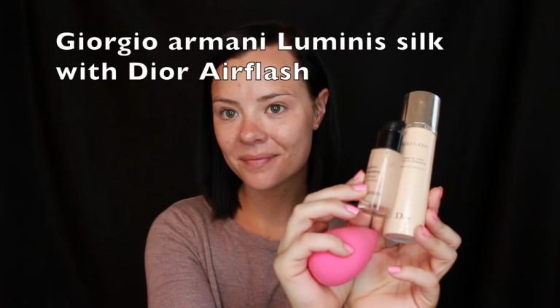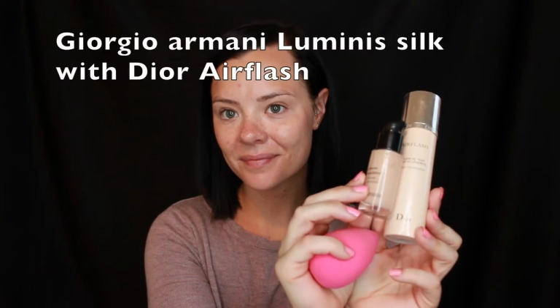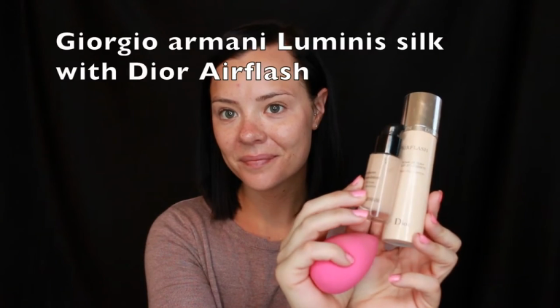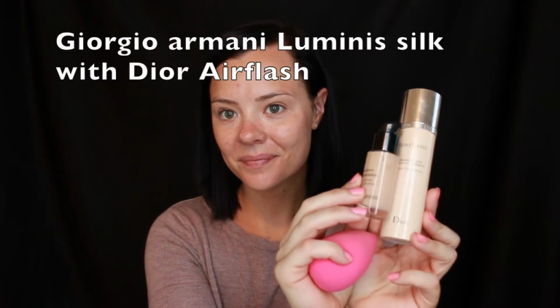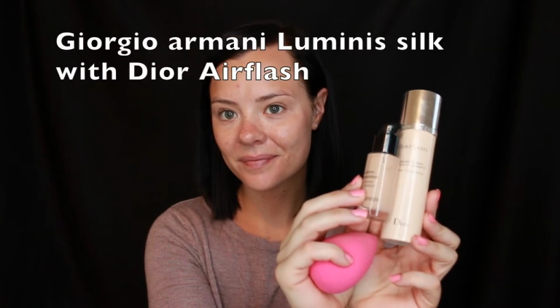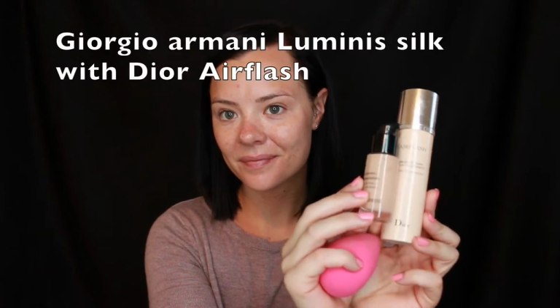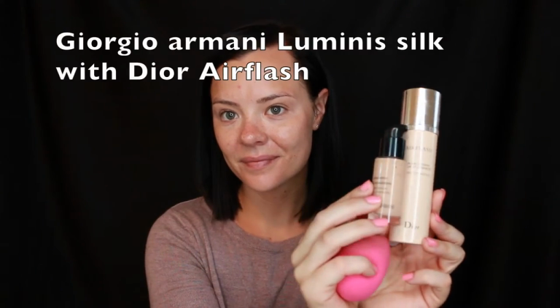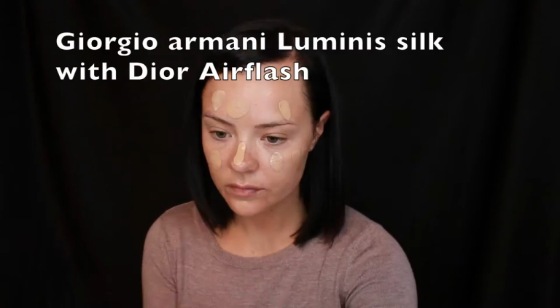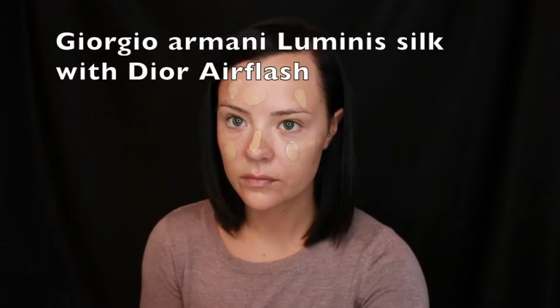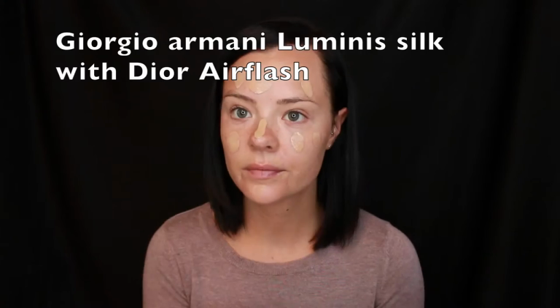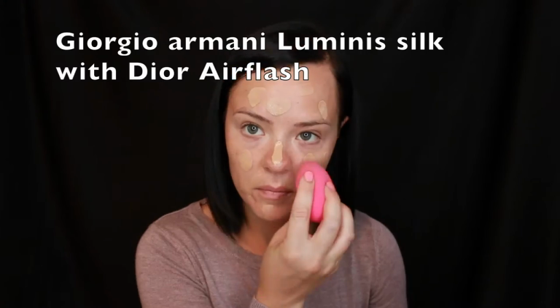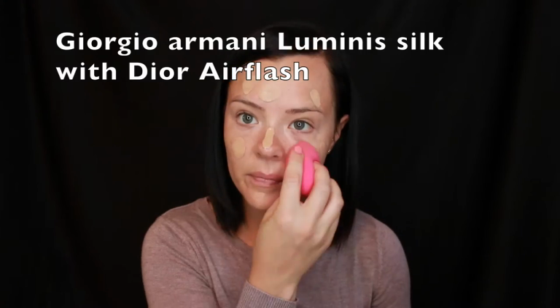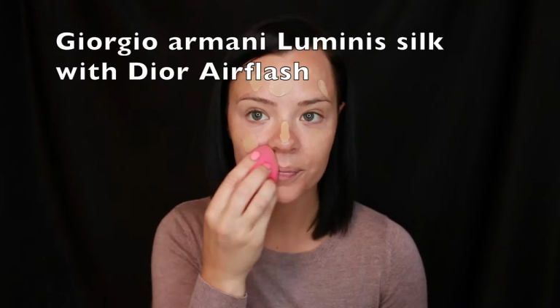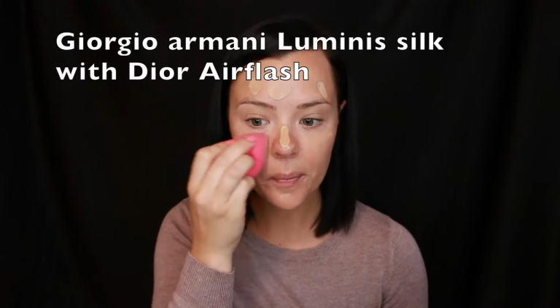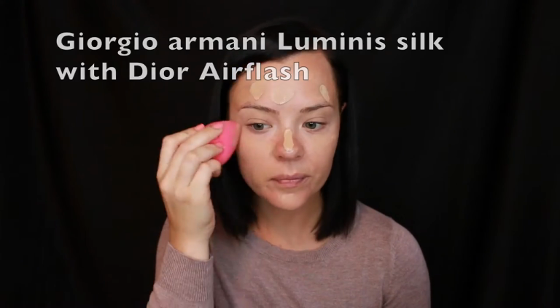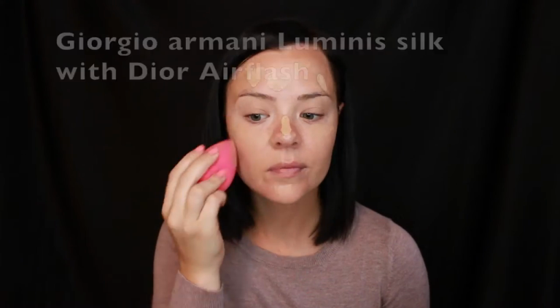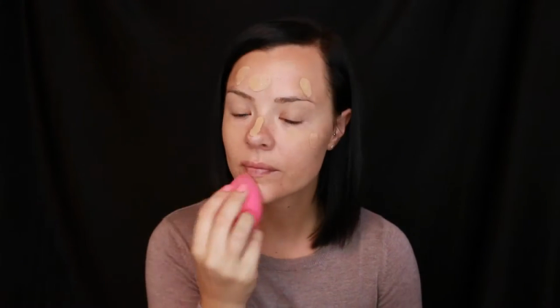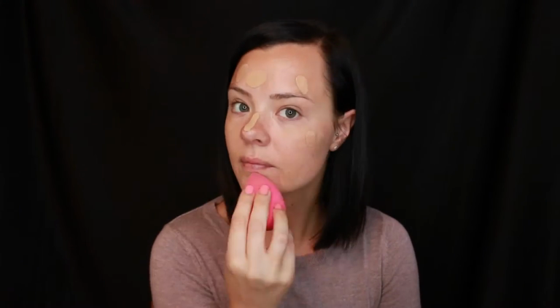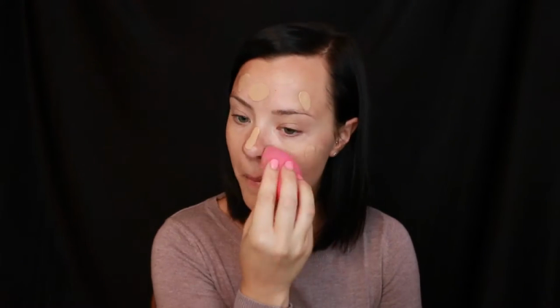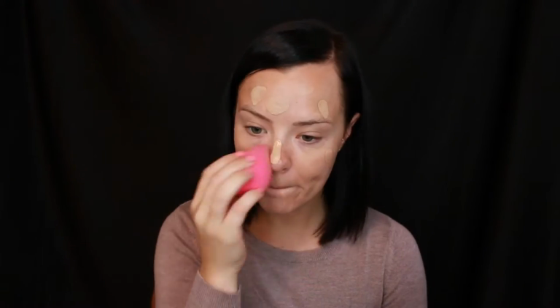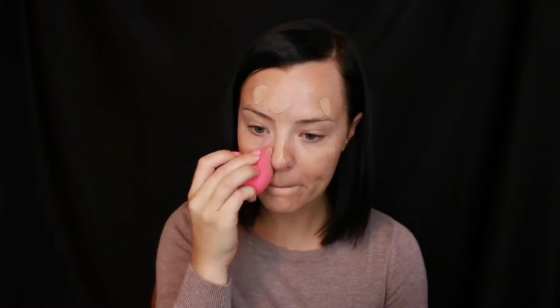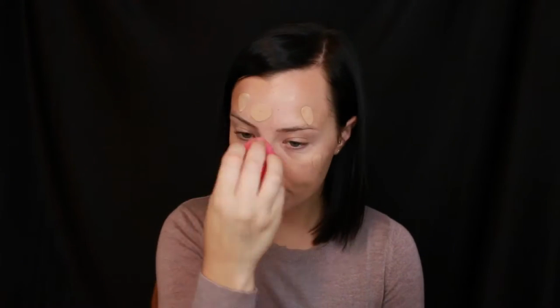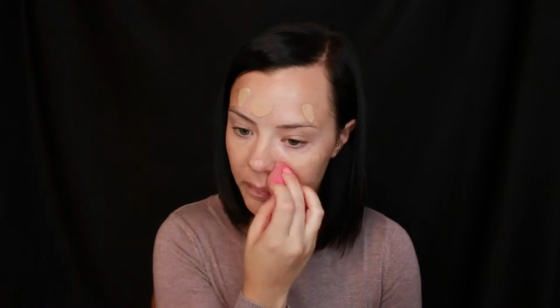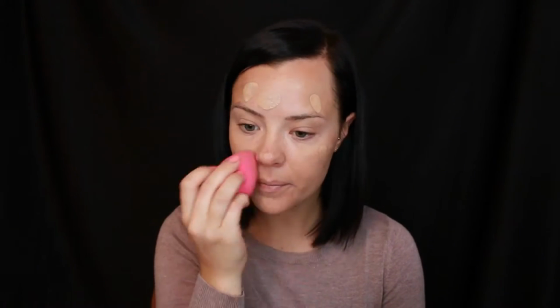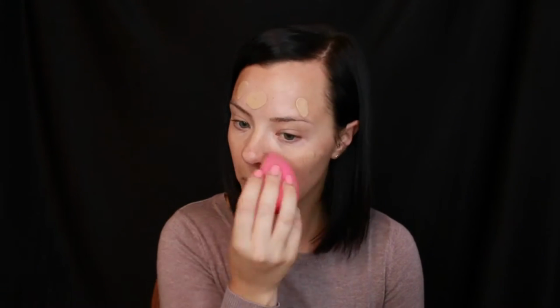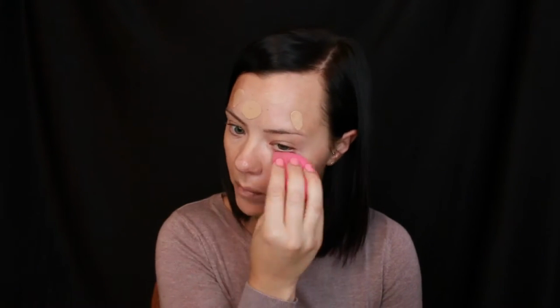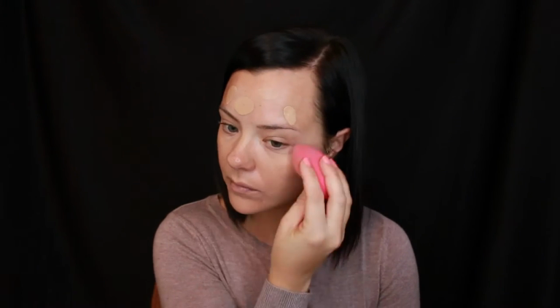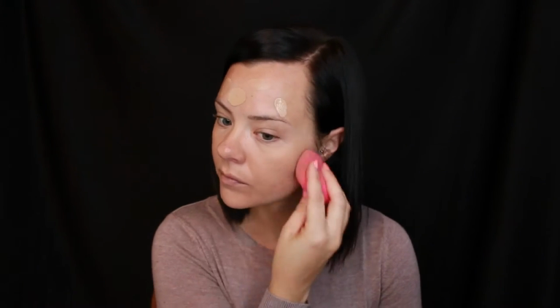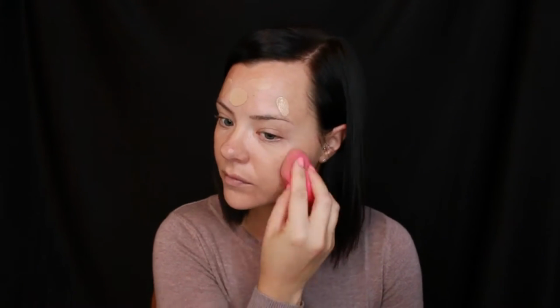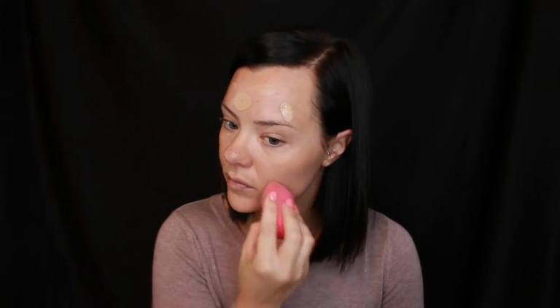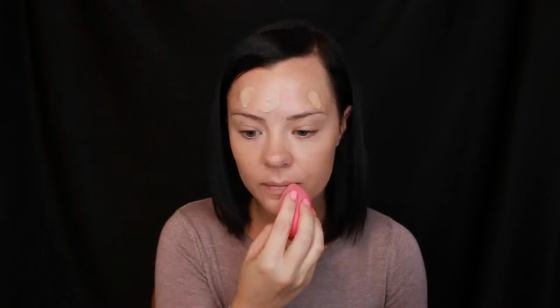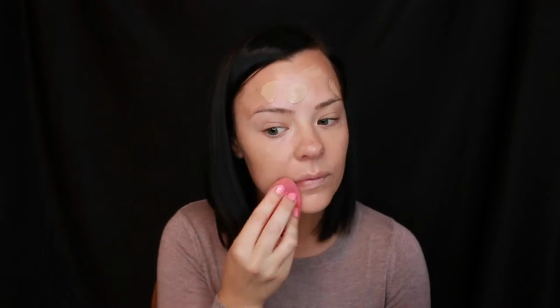Using the Giorgio Armani Luminous Silk Foundation mixed with the Dior Air Flash, I'm going to blend that all over my face with my Beauty Blender.